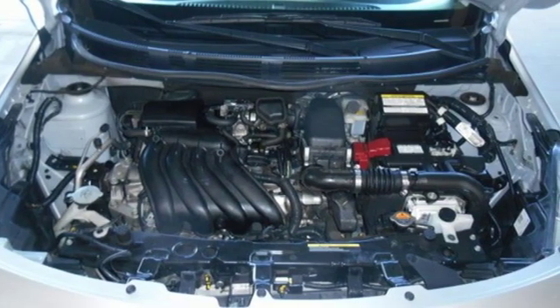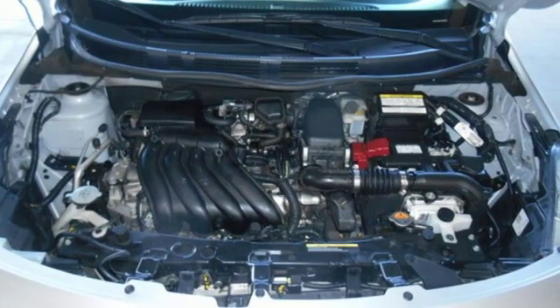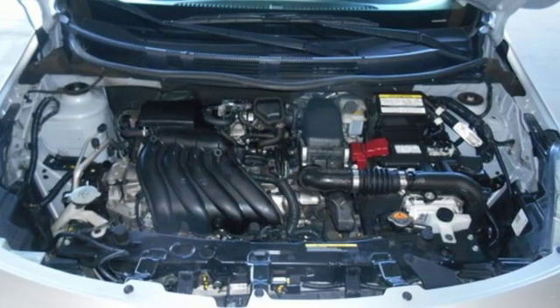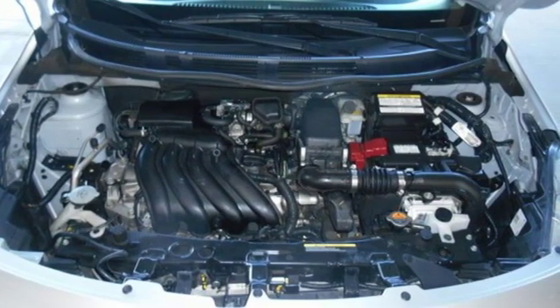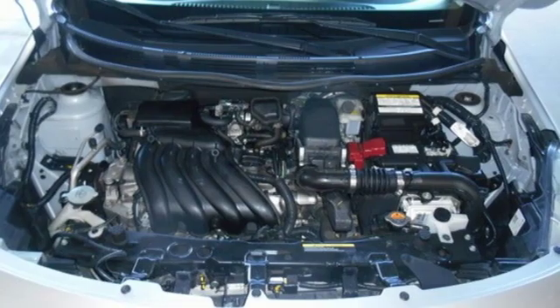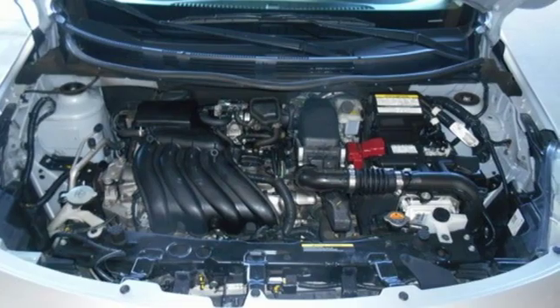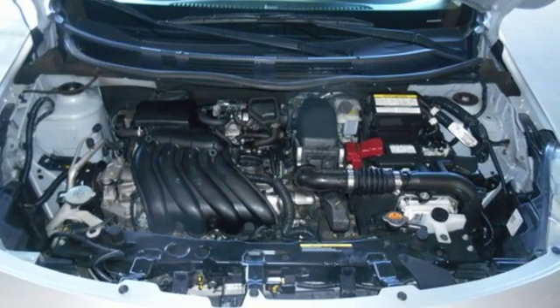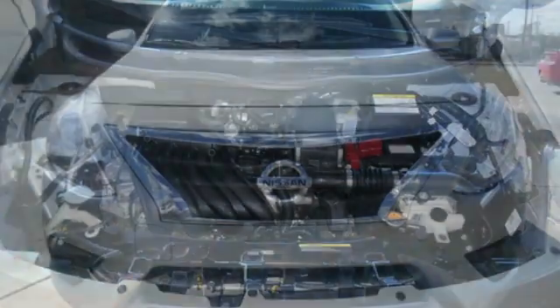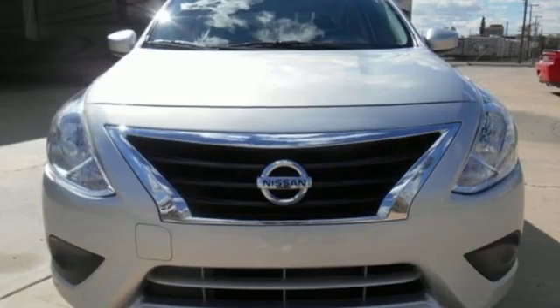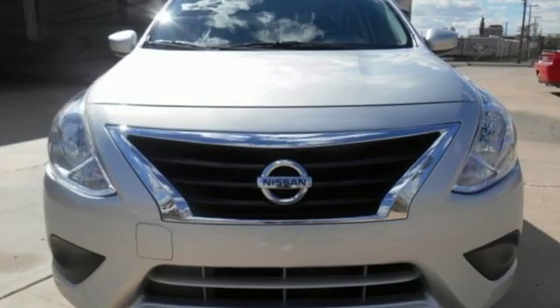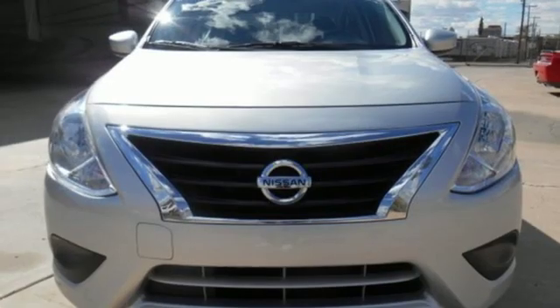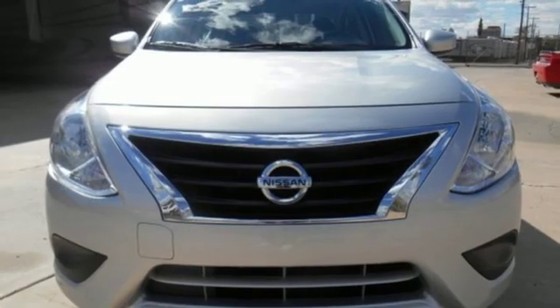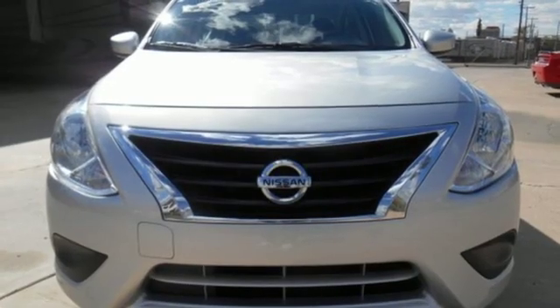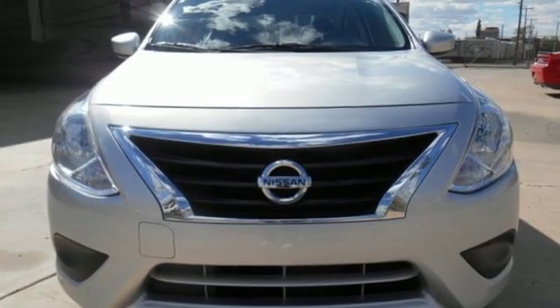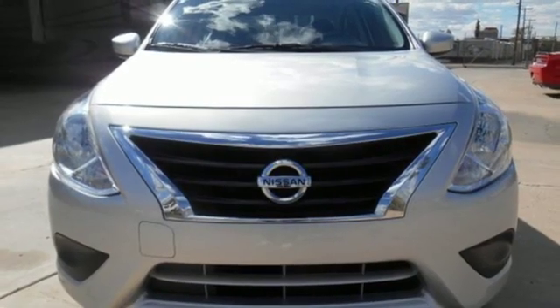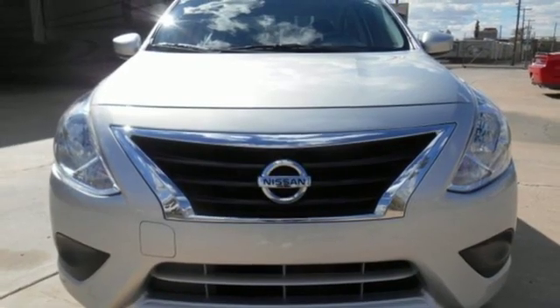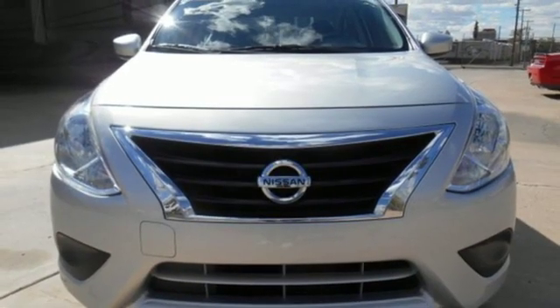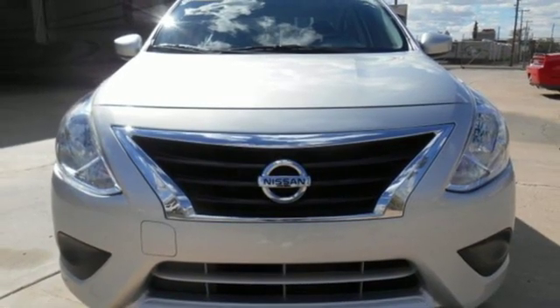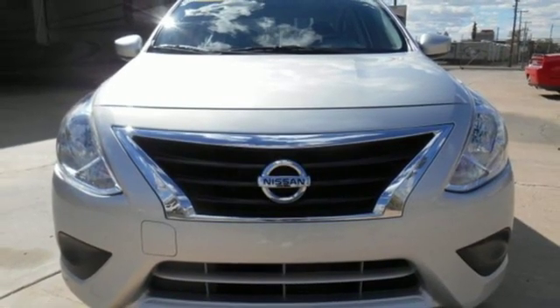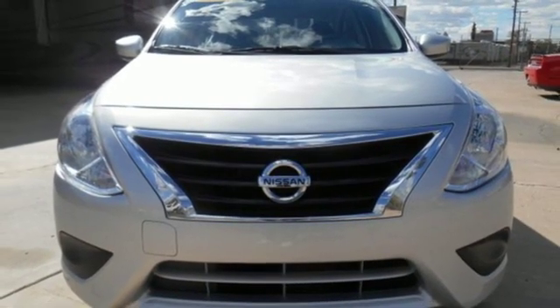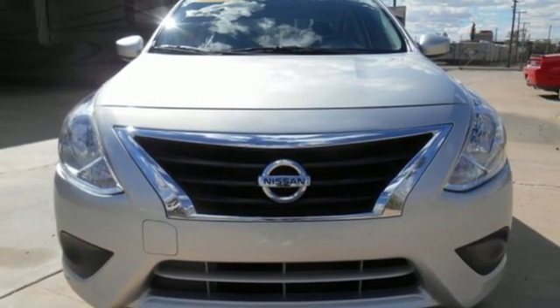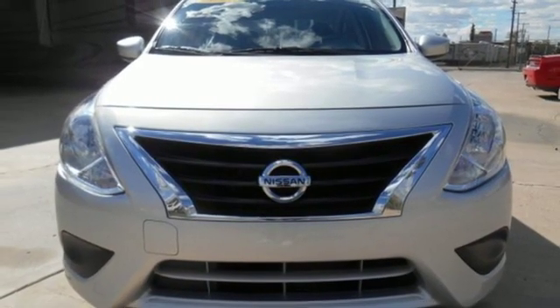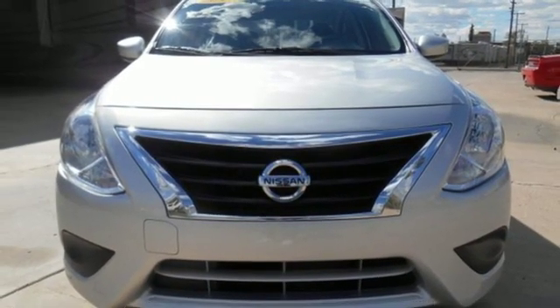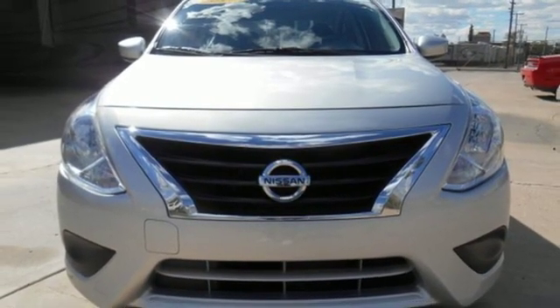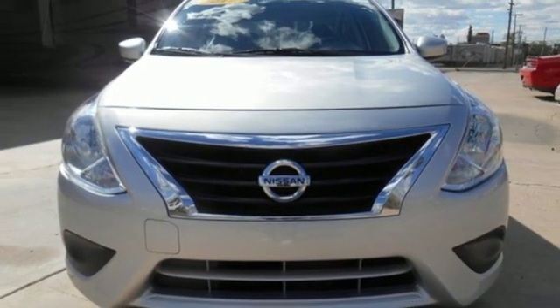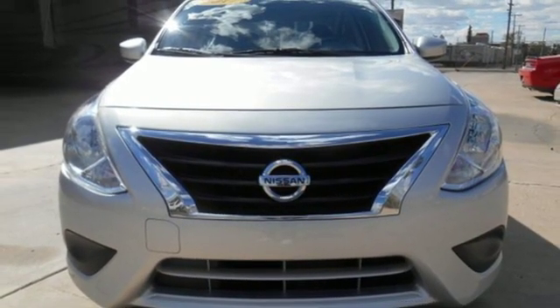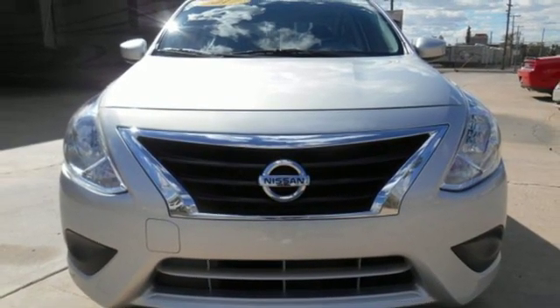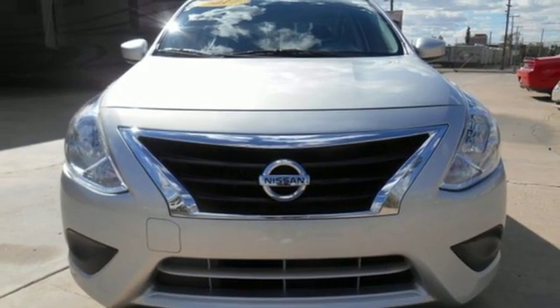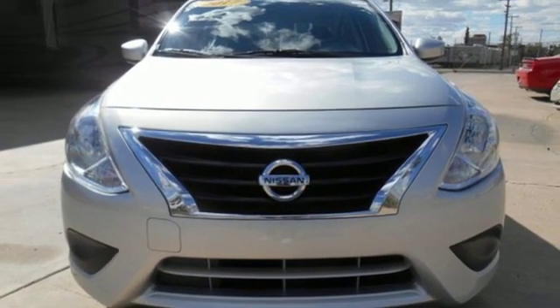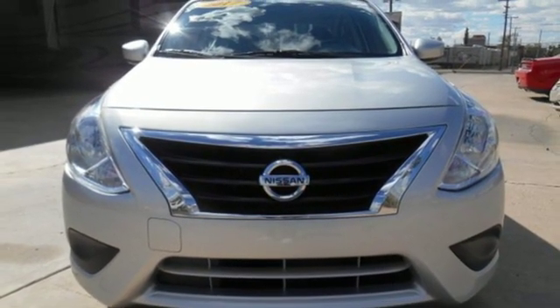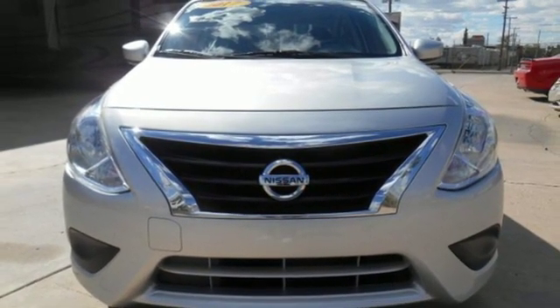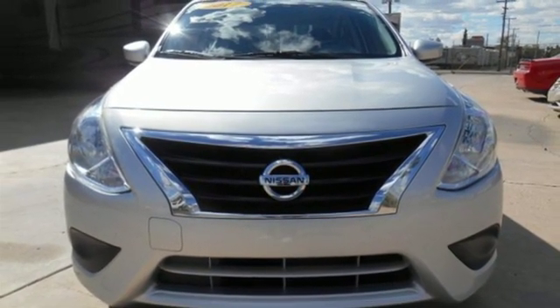Innovation, excitement, Nissan. You'll never know until you try. Test drive it today.